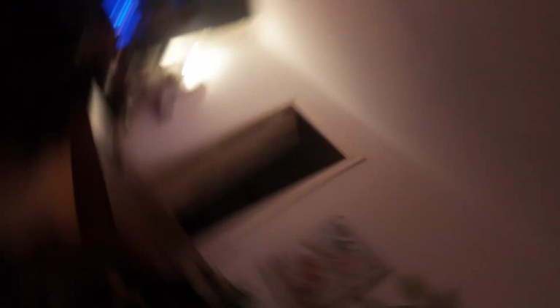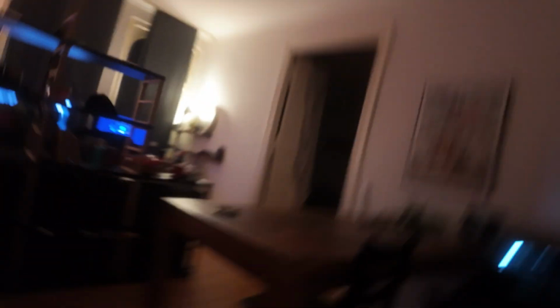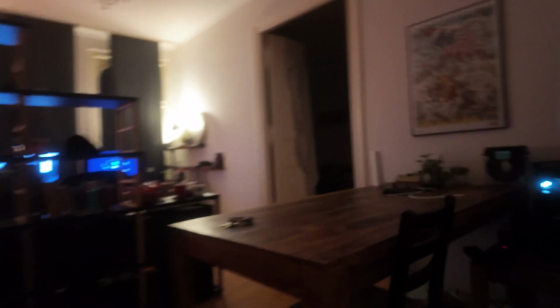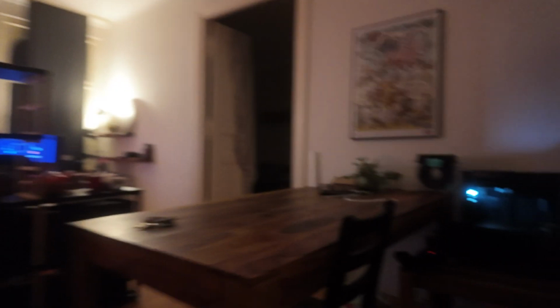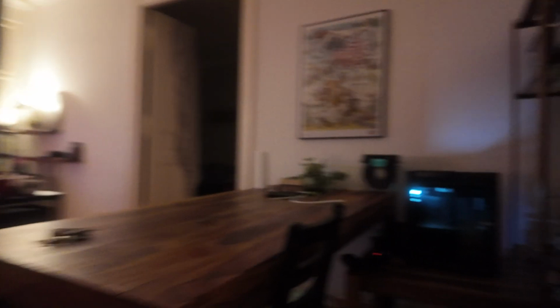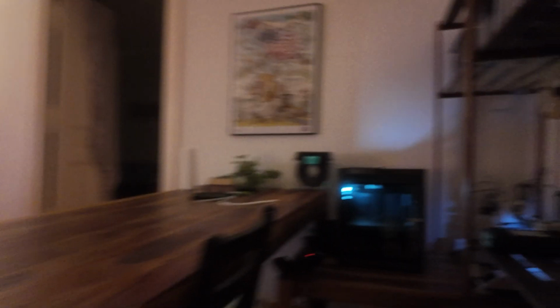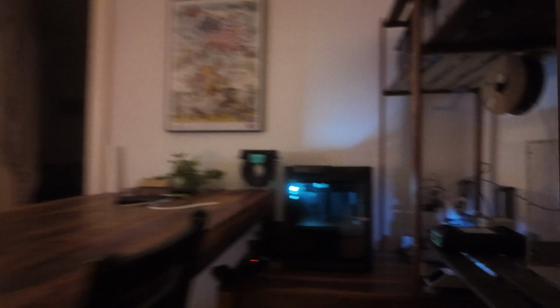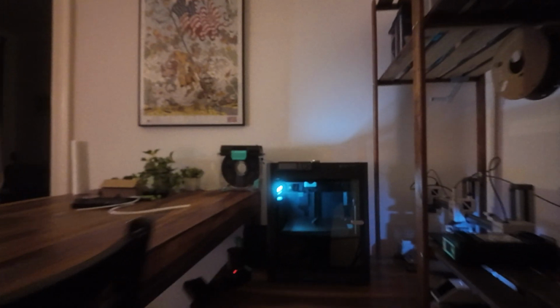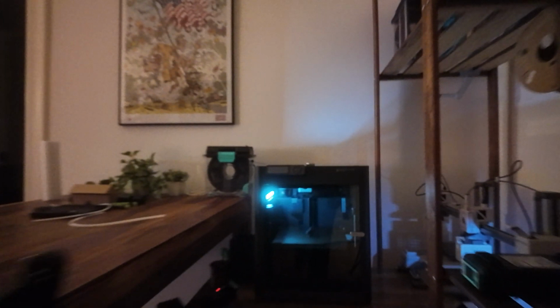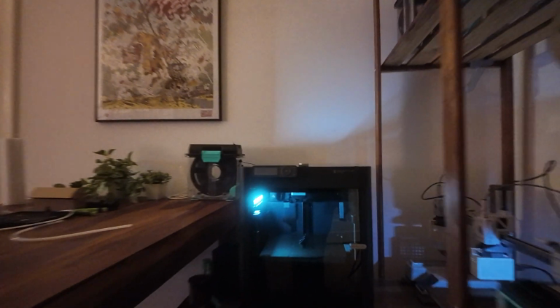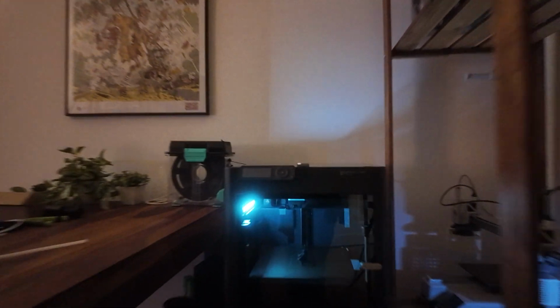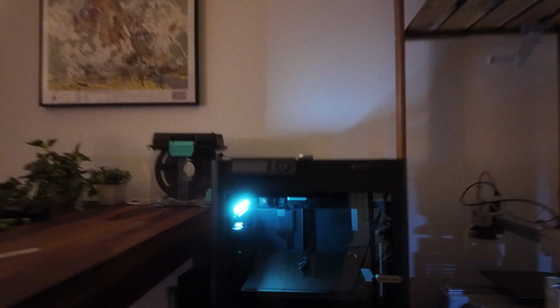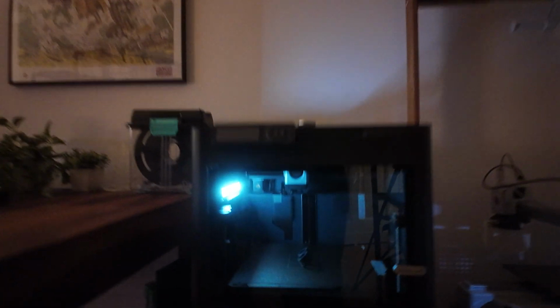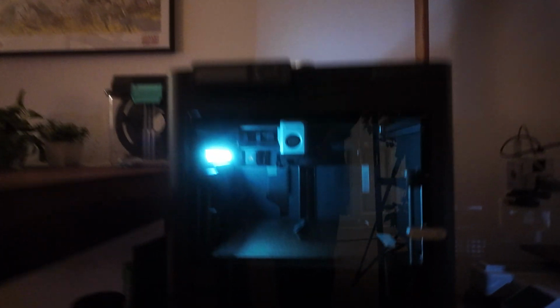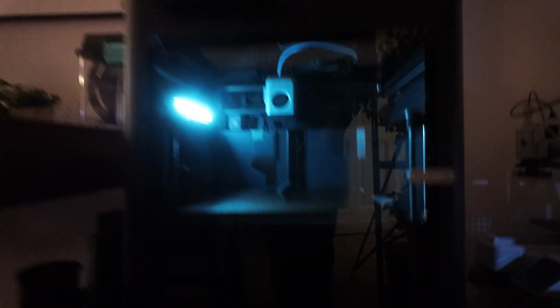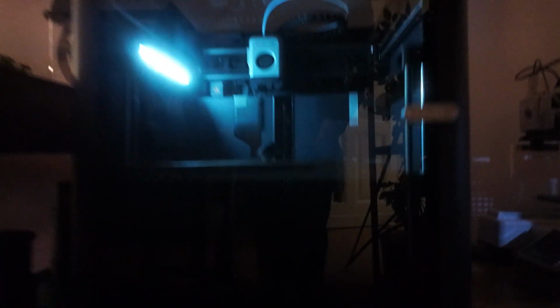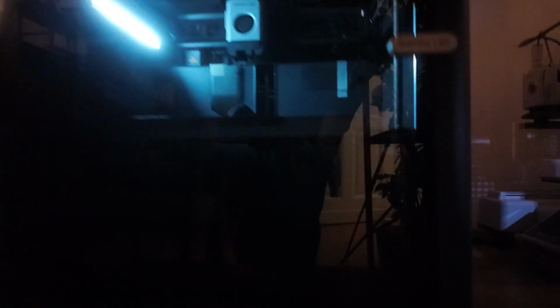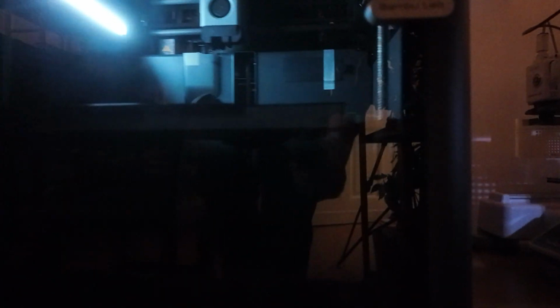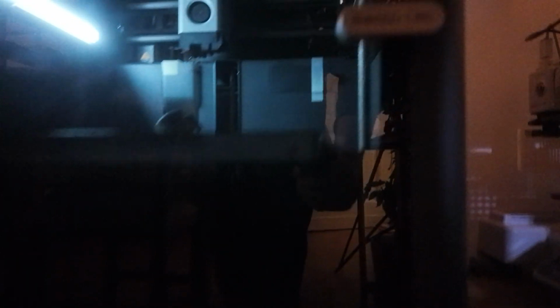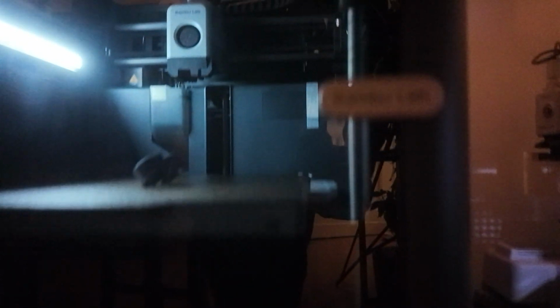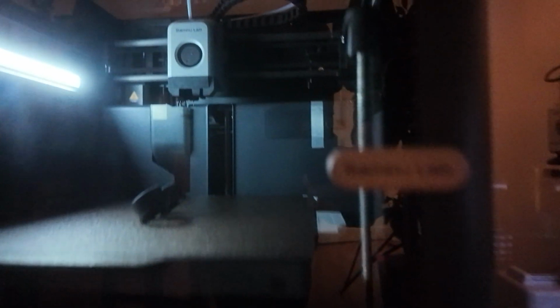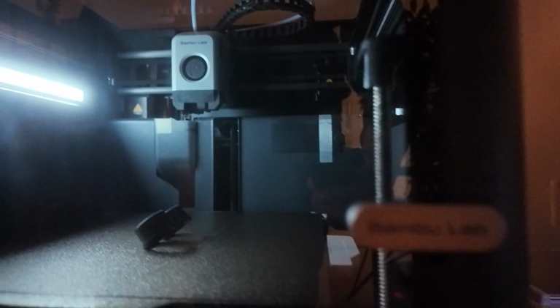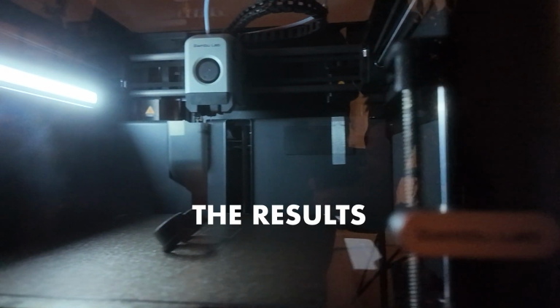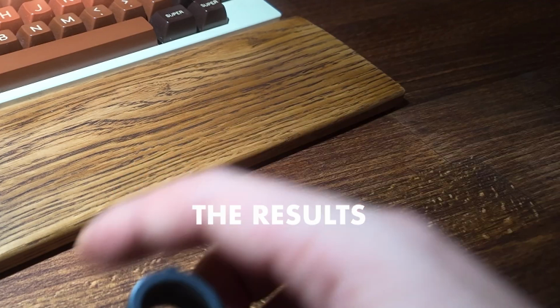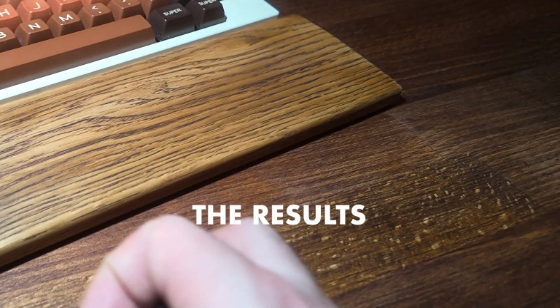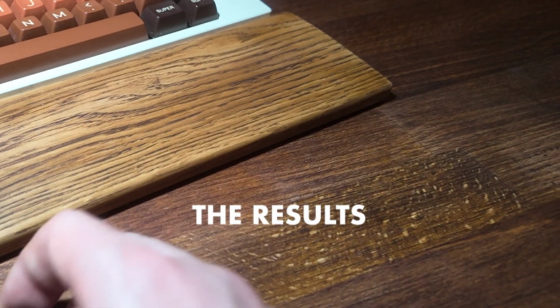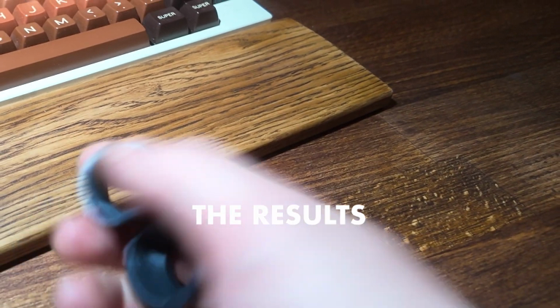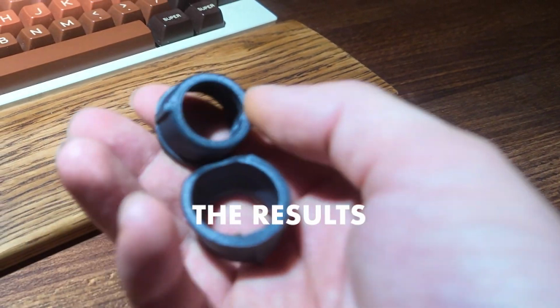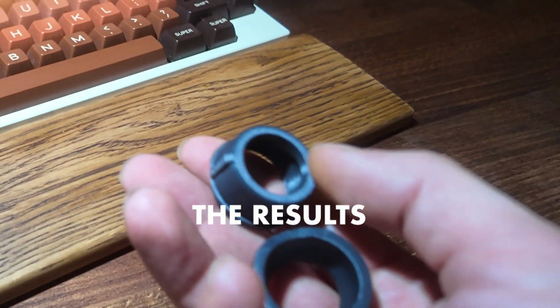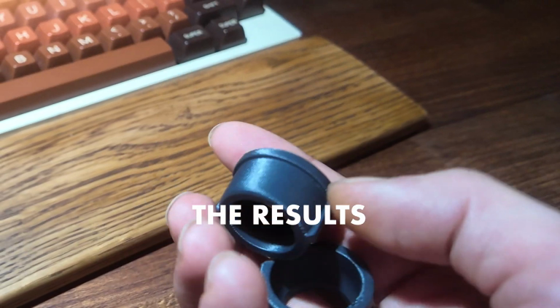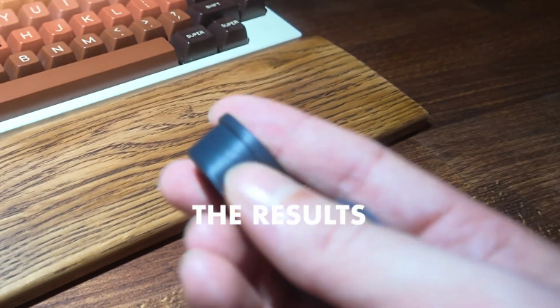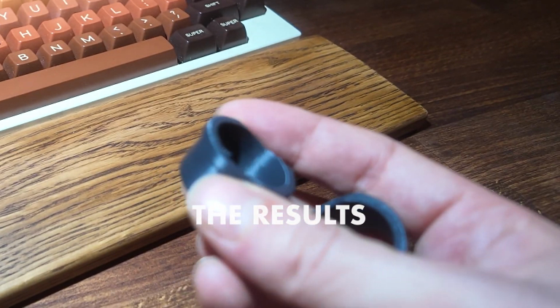Let's check on the Bambu printer — perfect print quality.